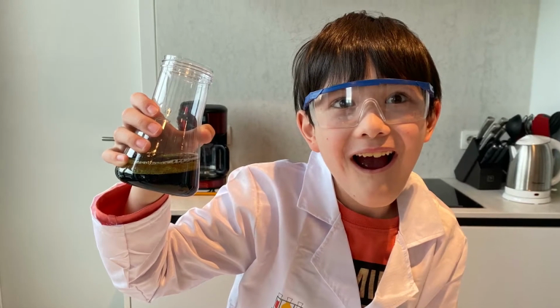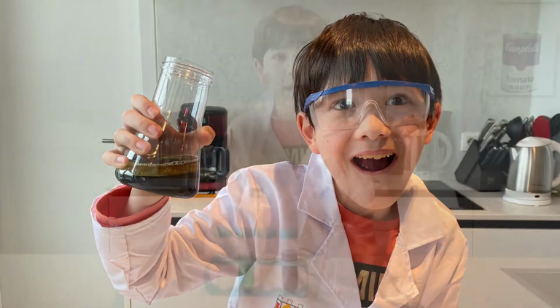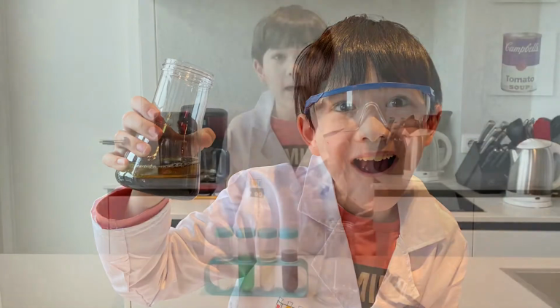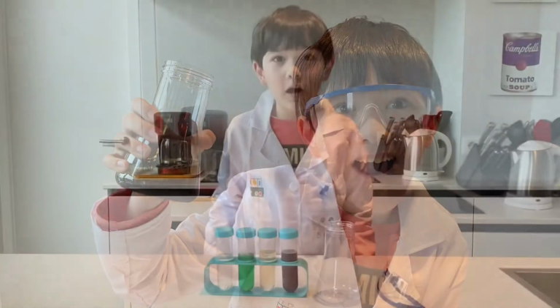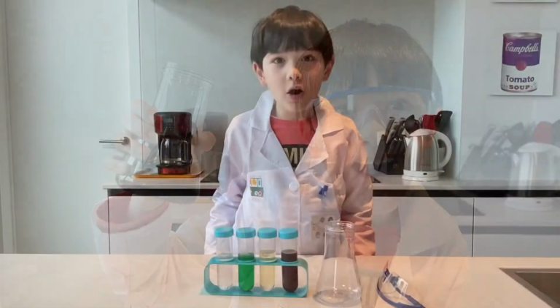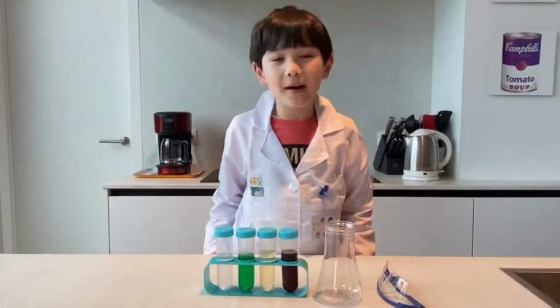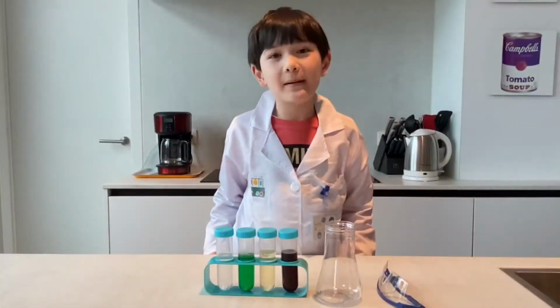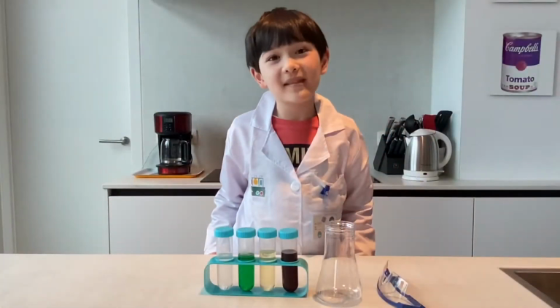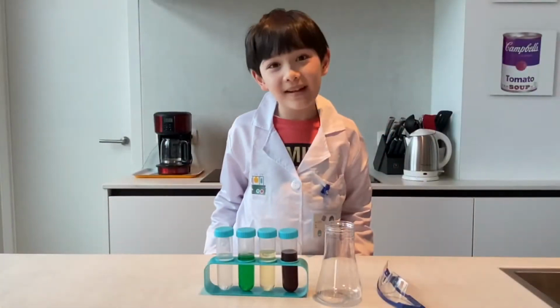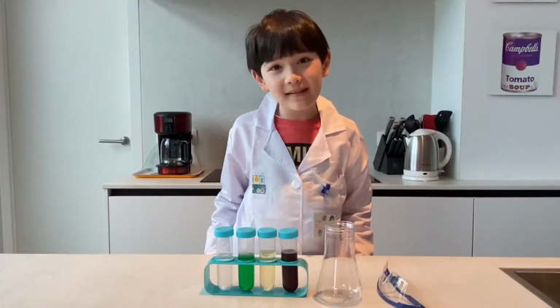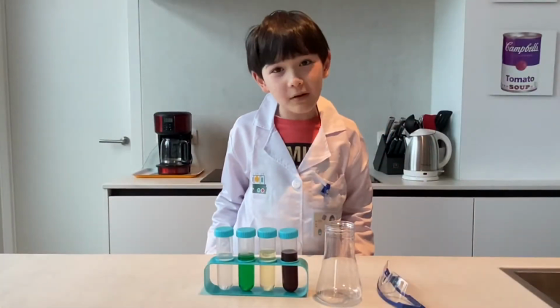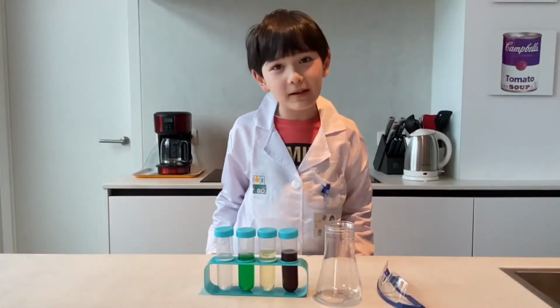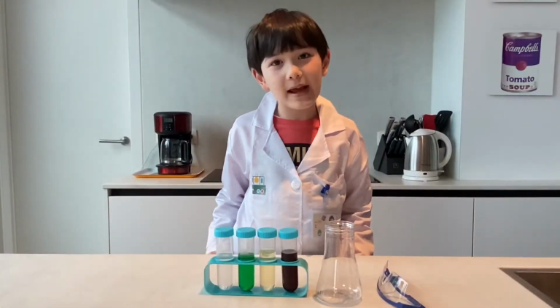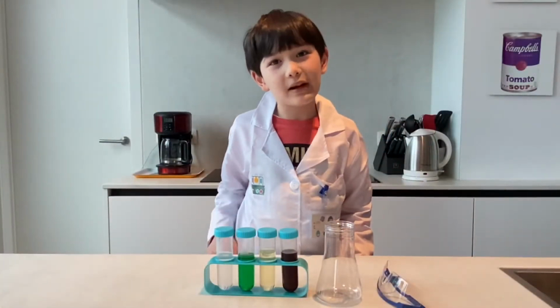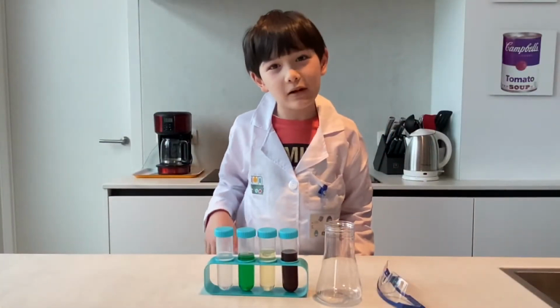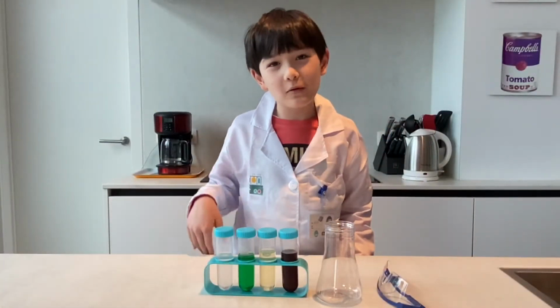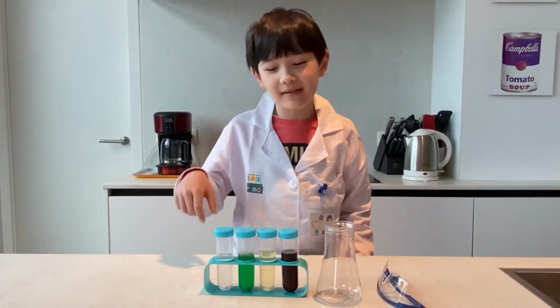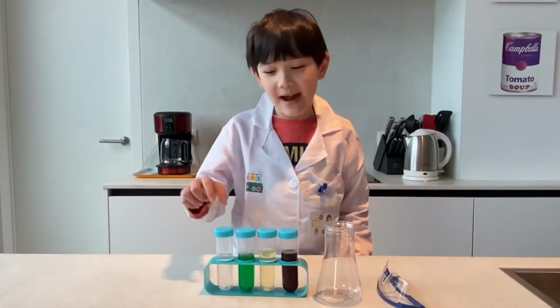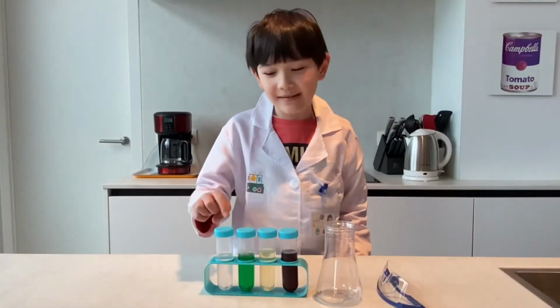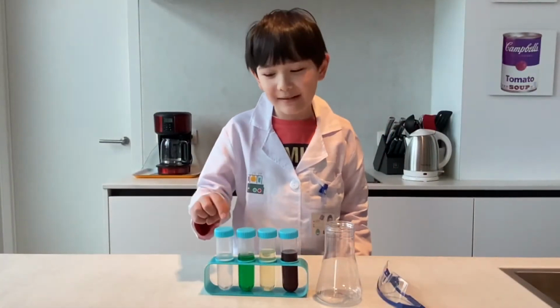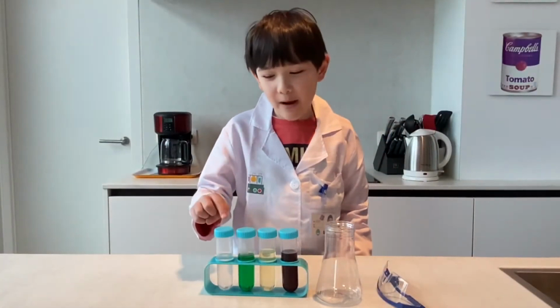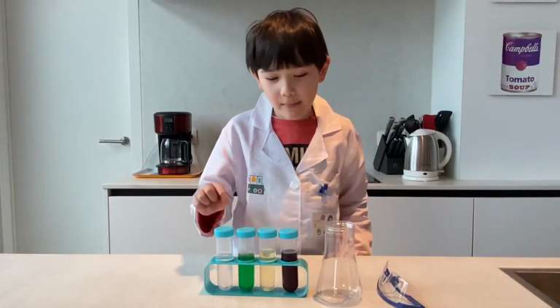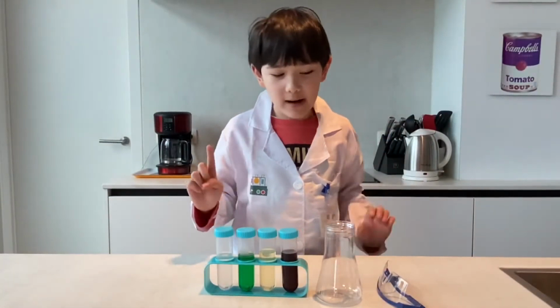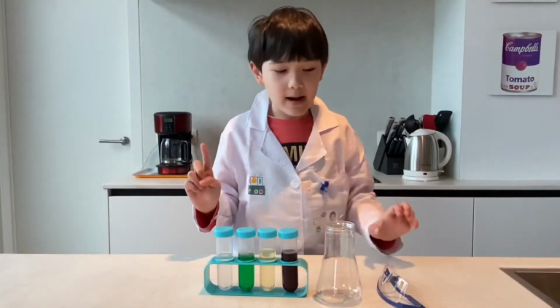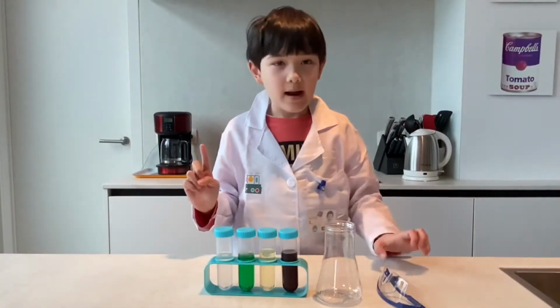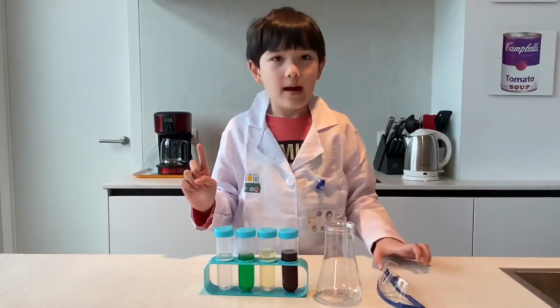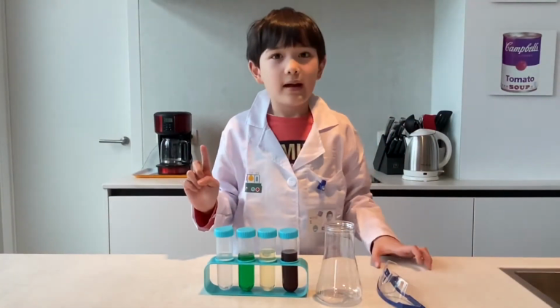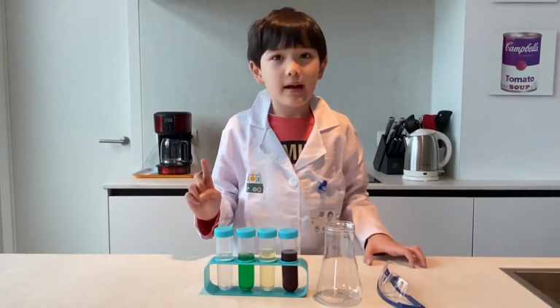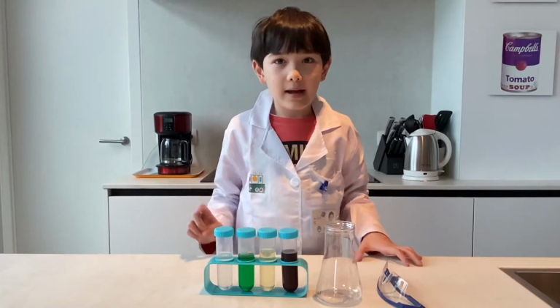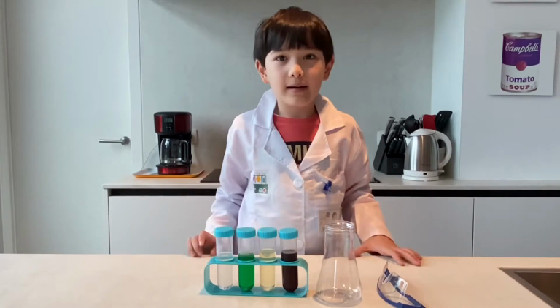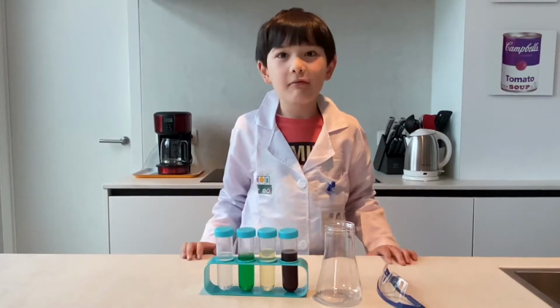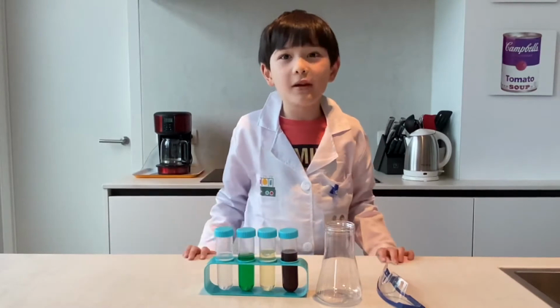Hello, my name is Enzo. Today we're going to do a science experiment and here we go.